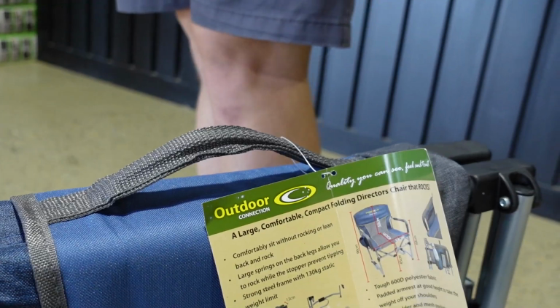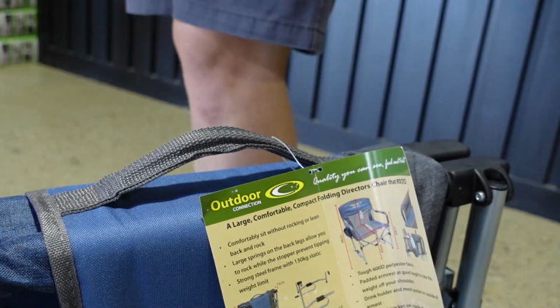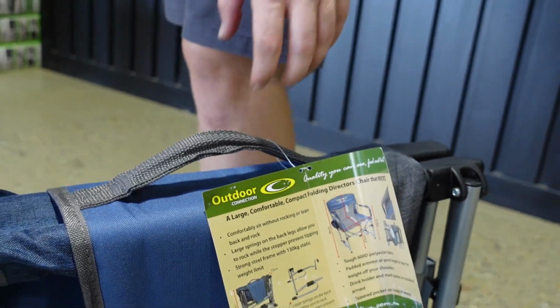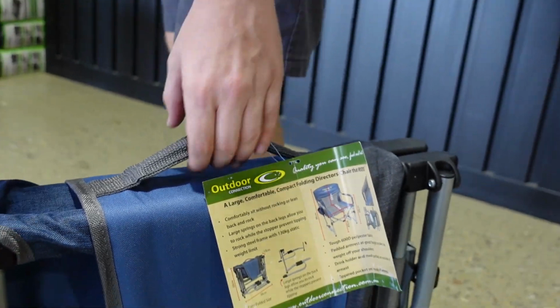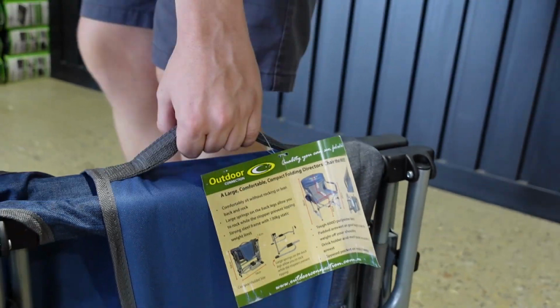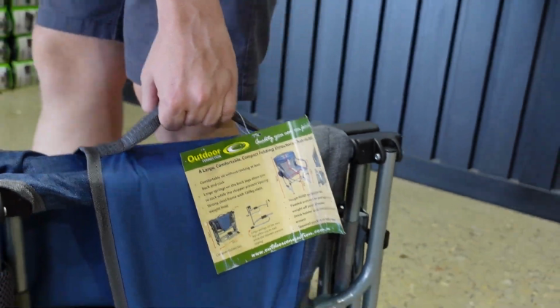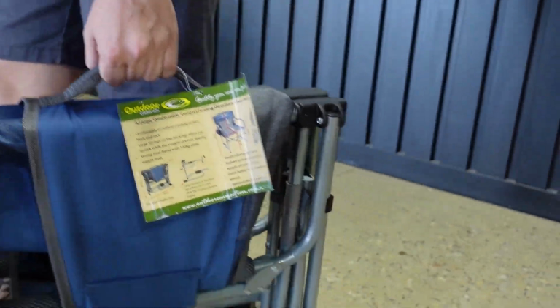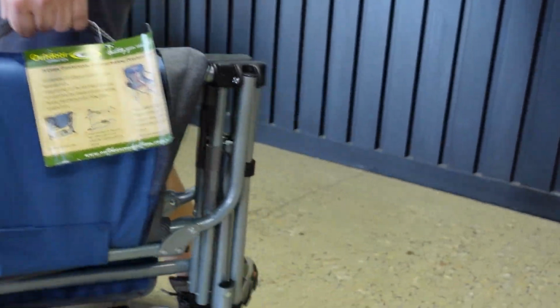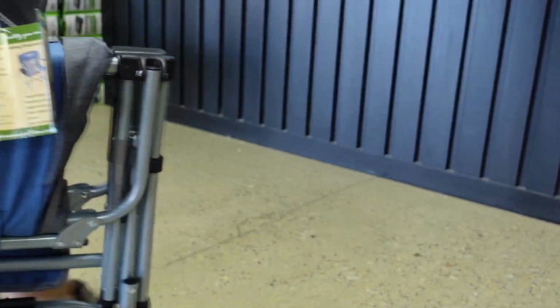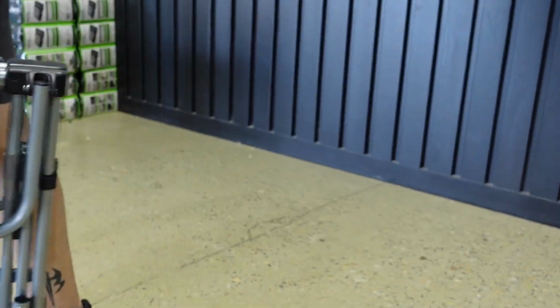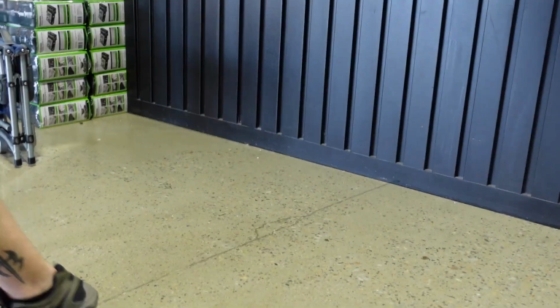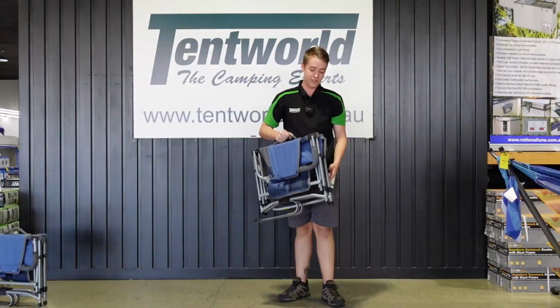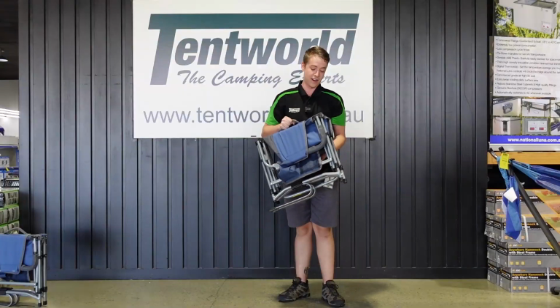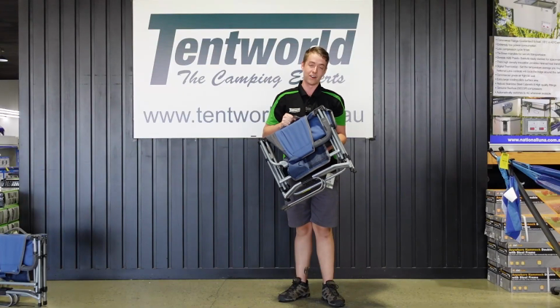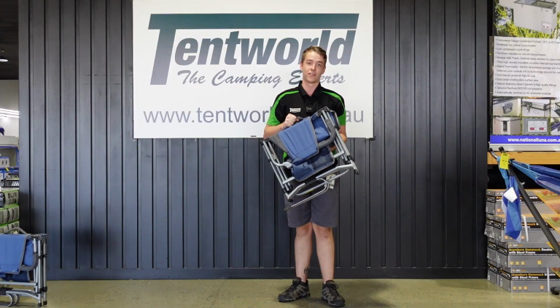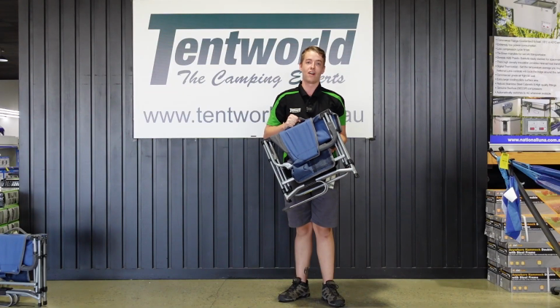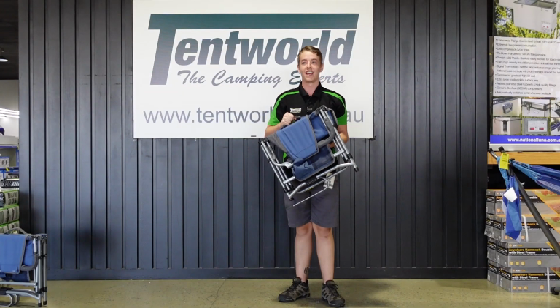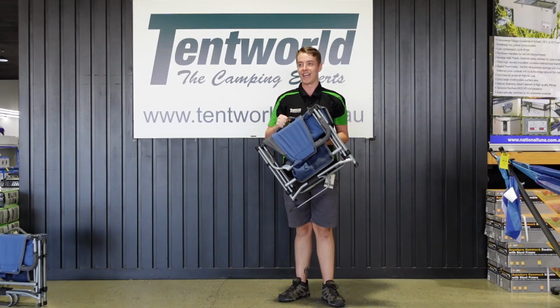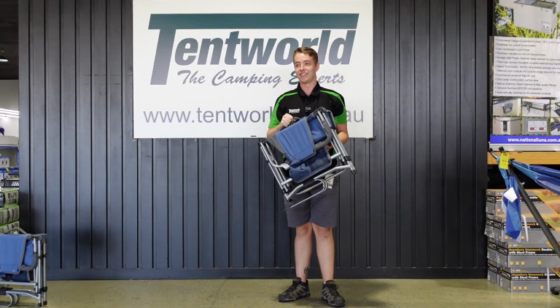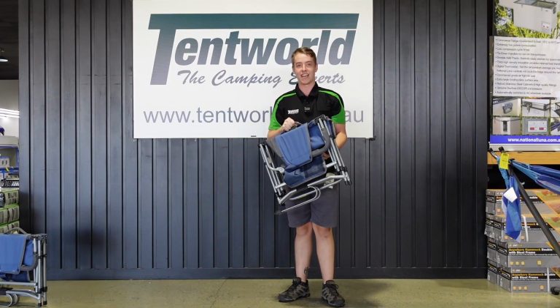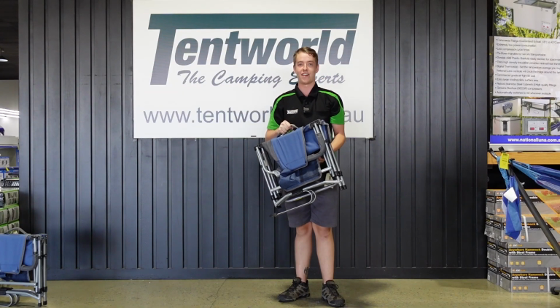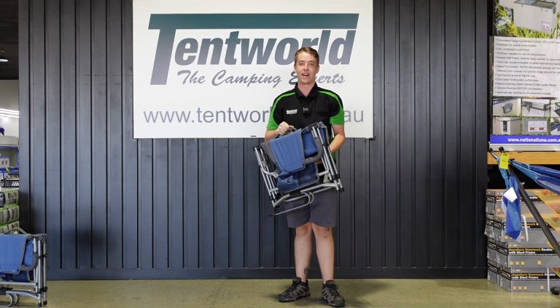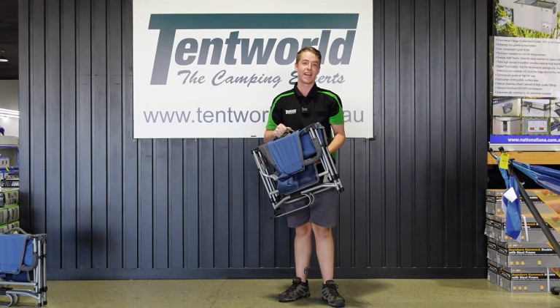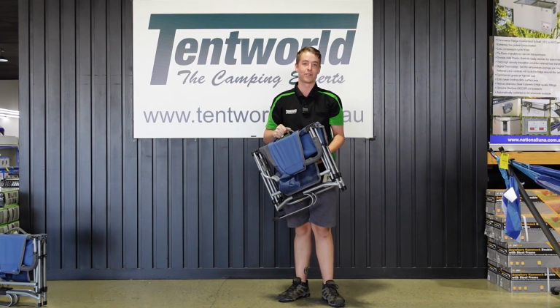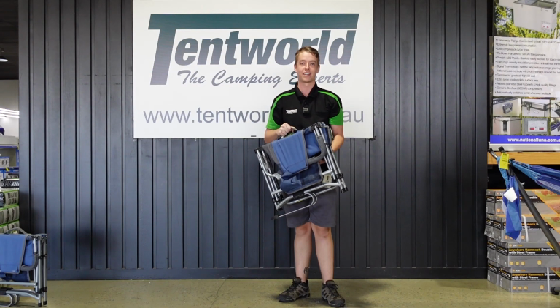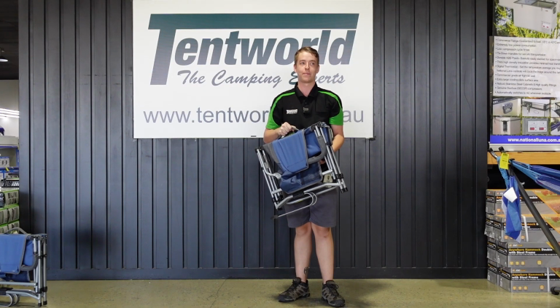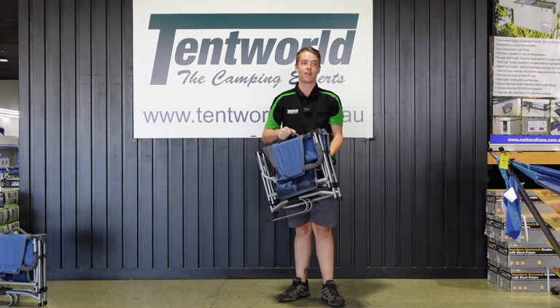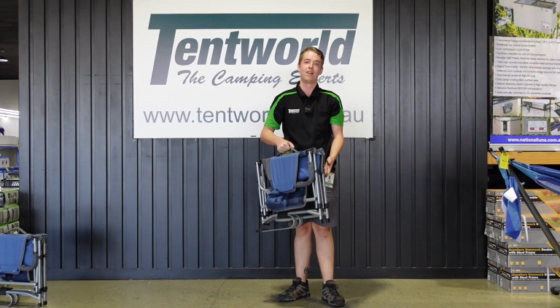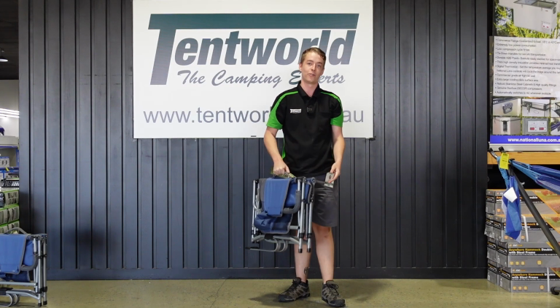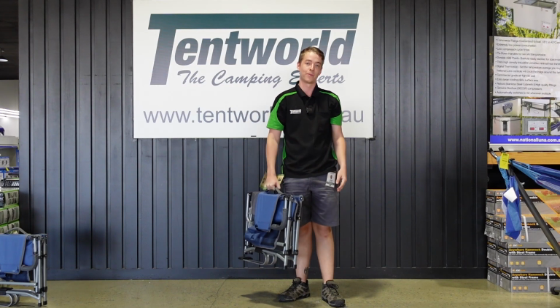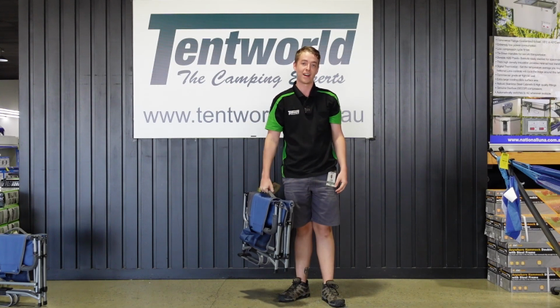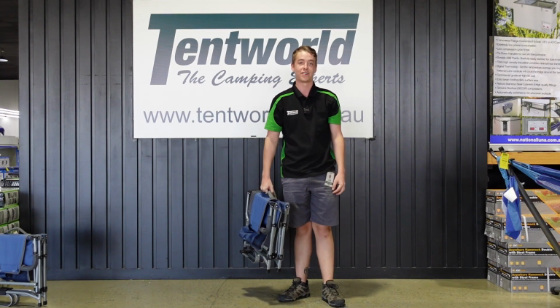Now at only 6.5kgs packed up, this chair is nice and light and easy to carry around campsite to campsite or just from the car to your park for an afternoon sit down.